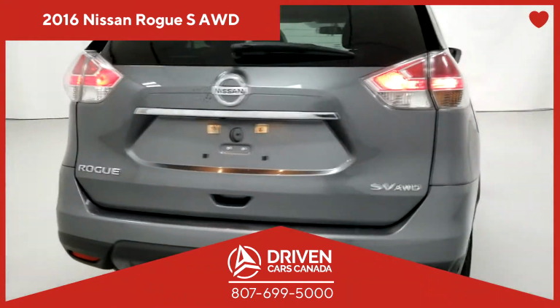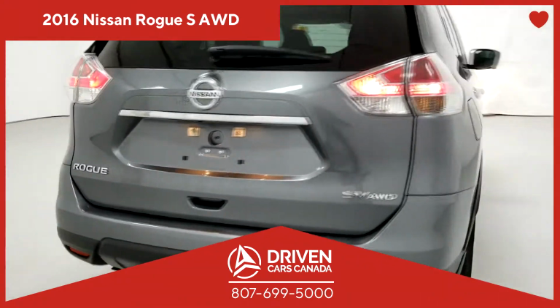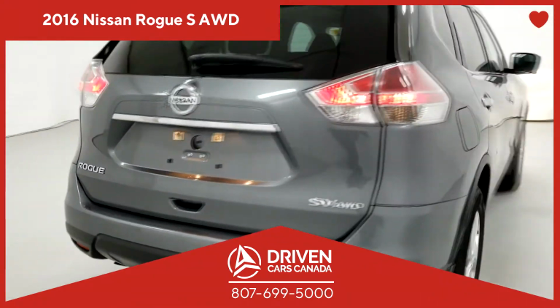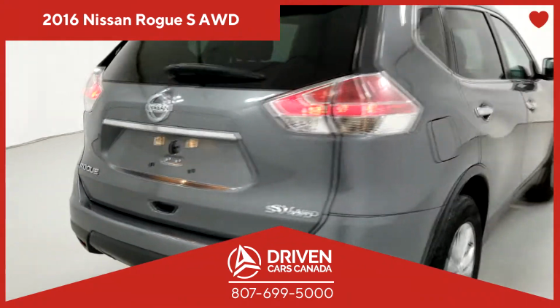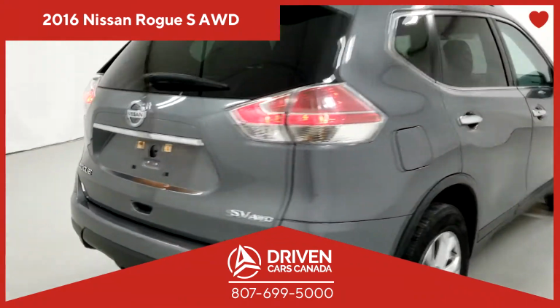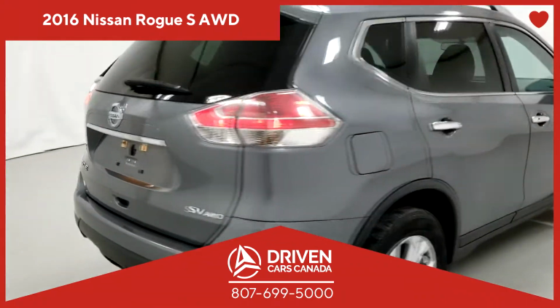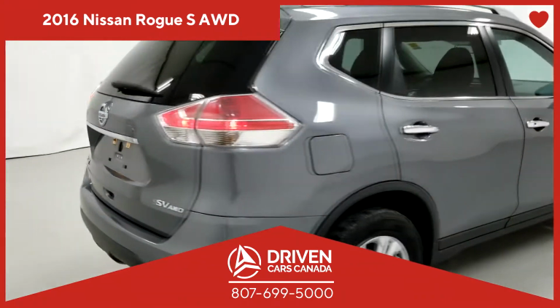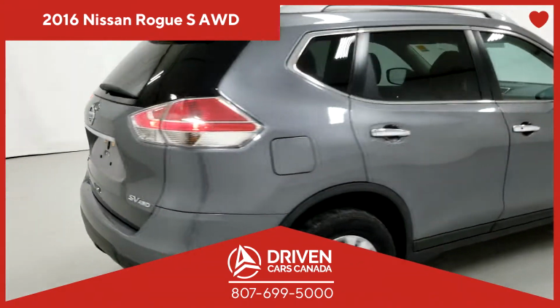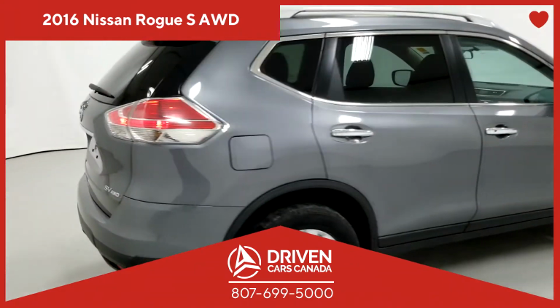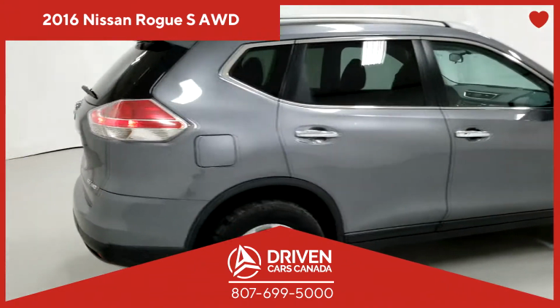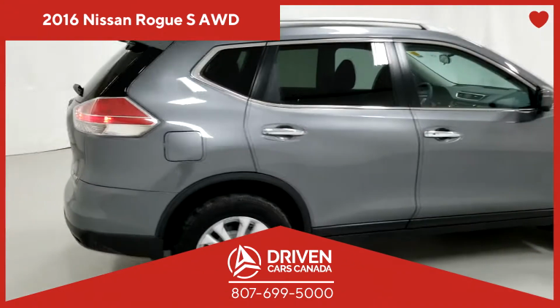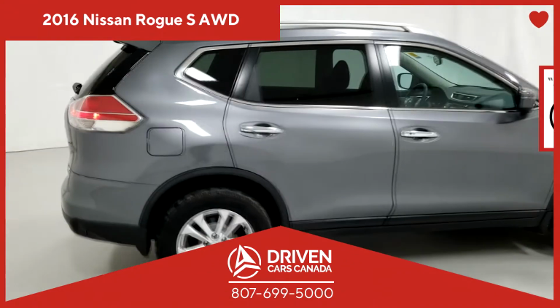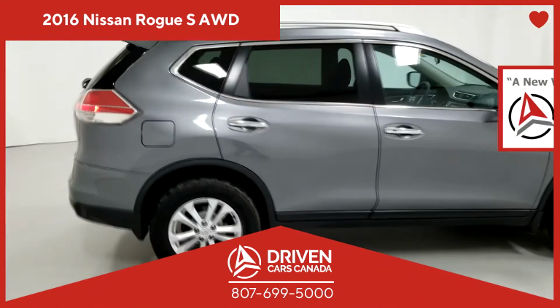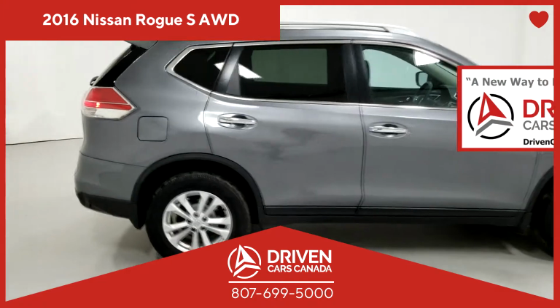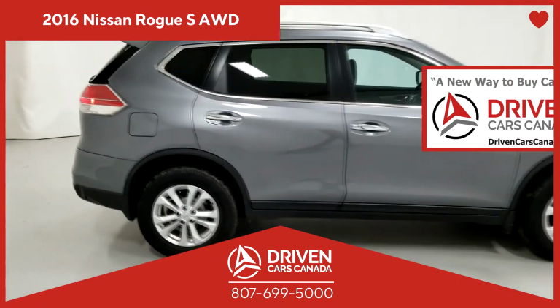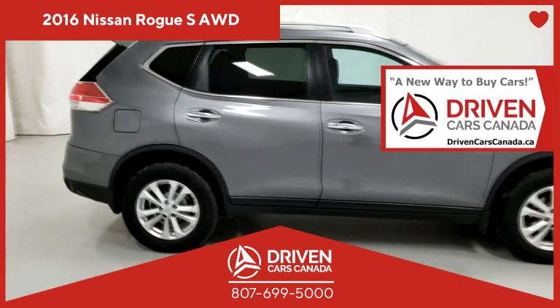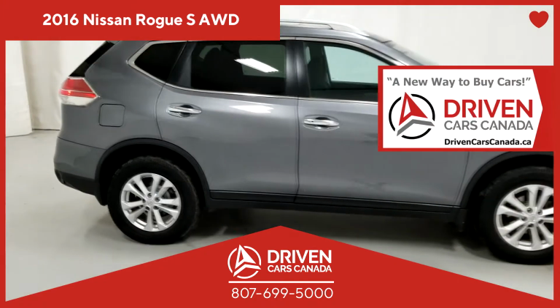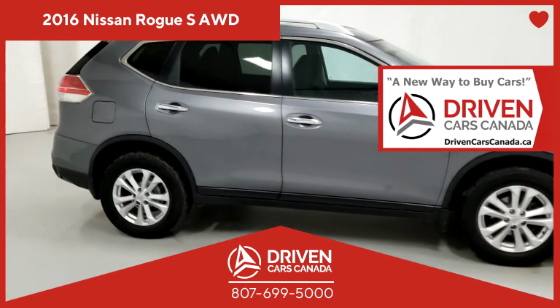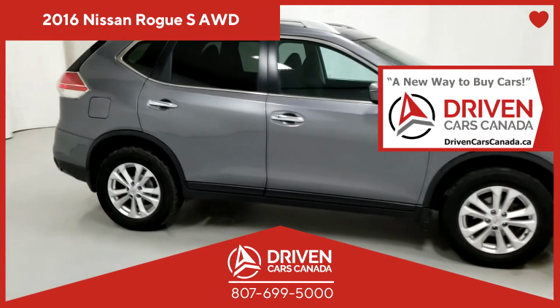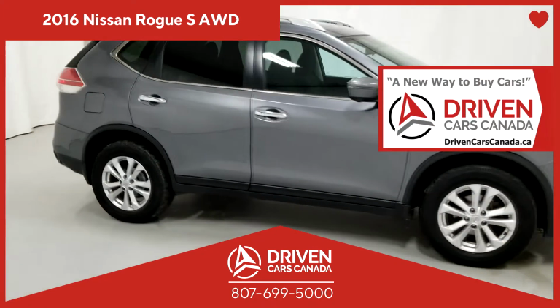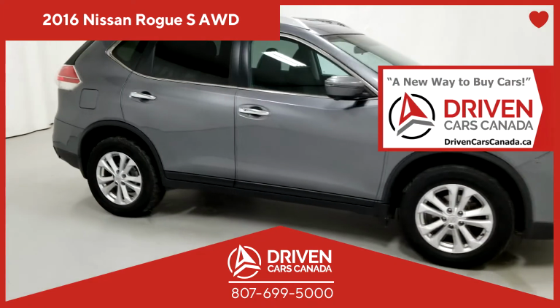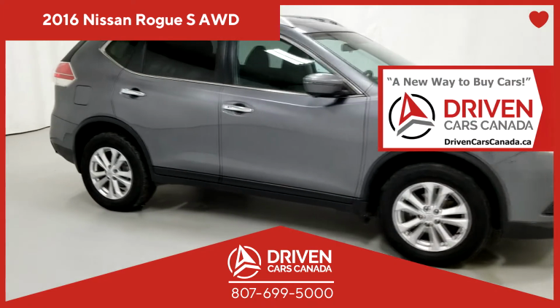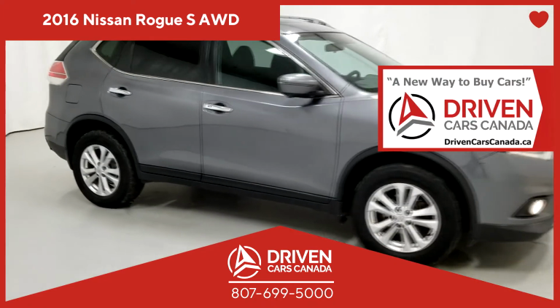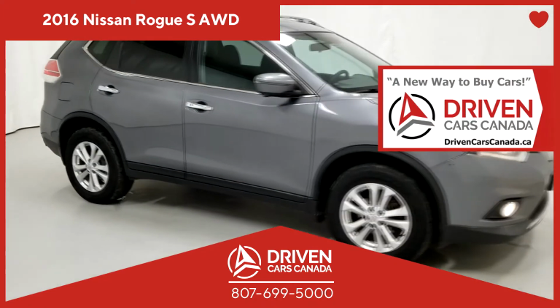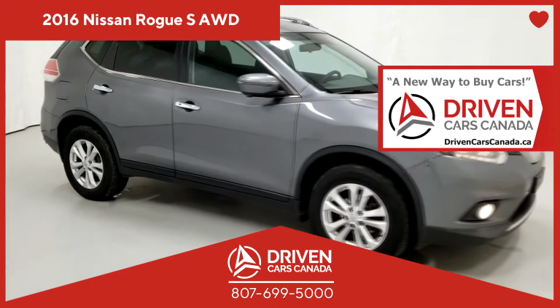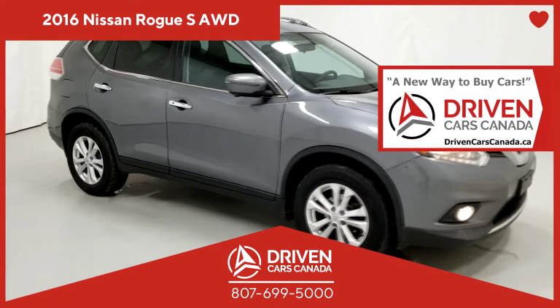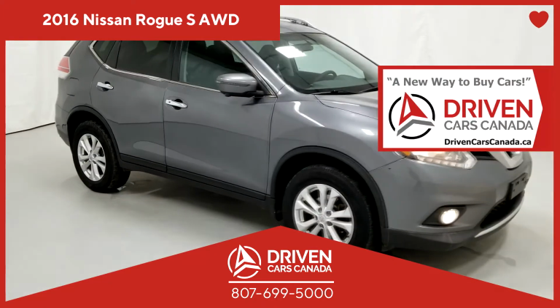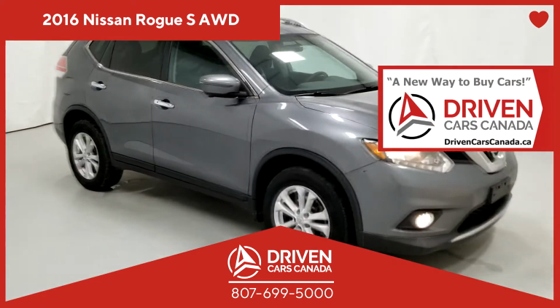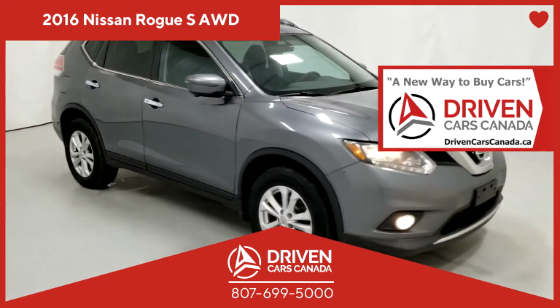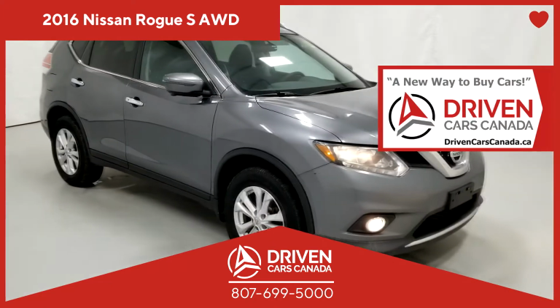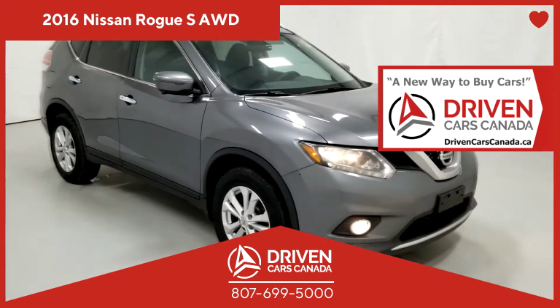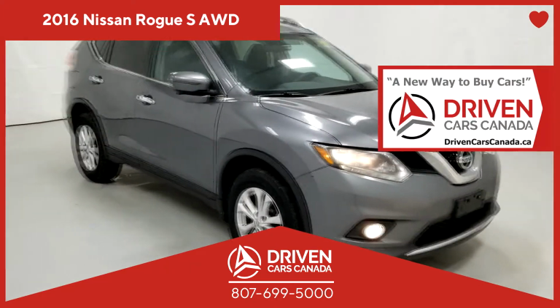We believe you deserve reliable transportation. So be a driven driver at DrivenCarsCanada.ca.